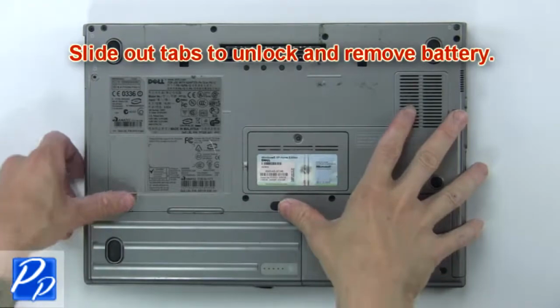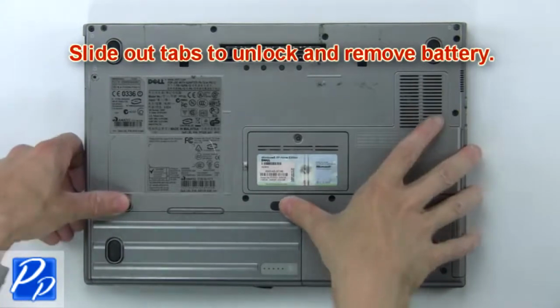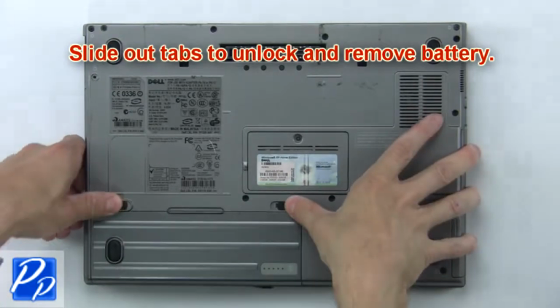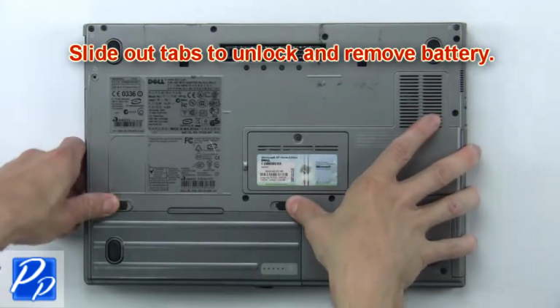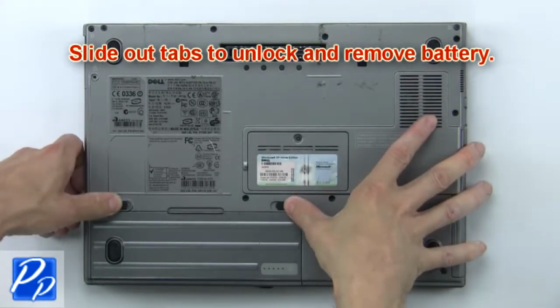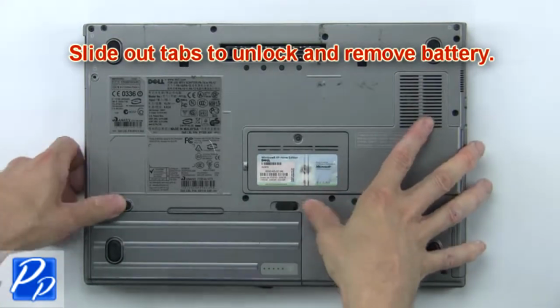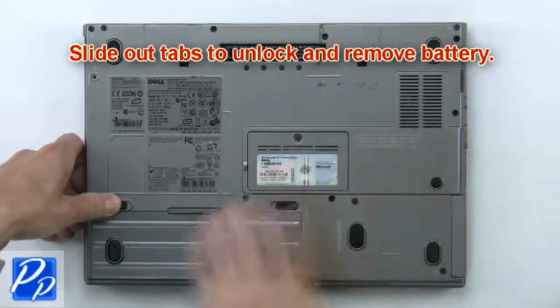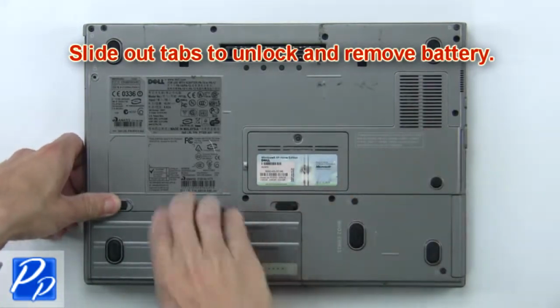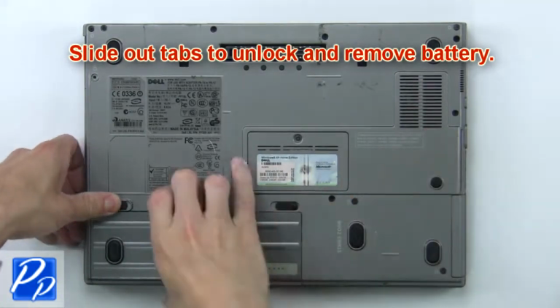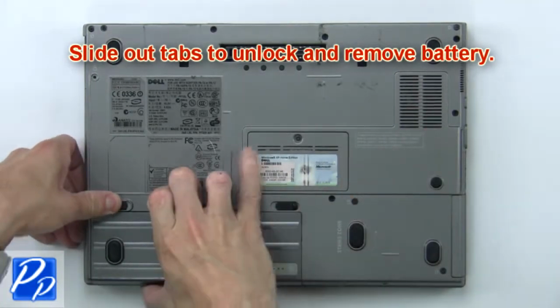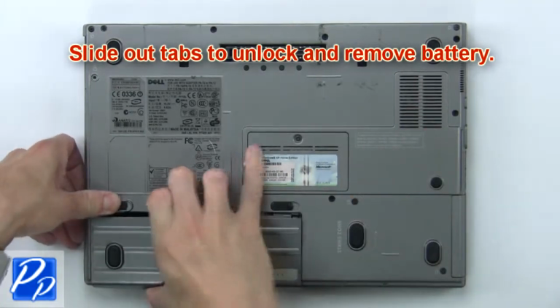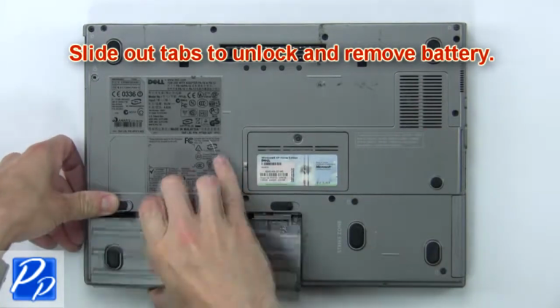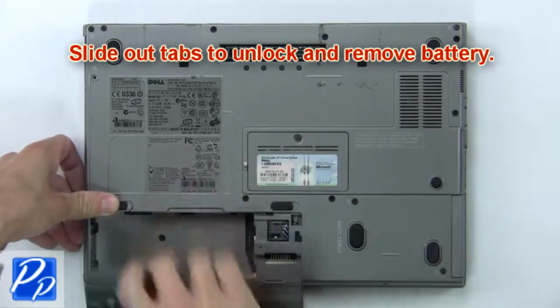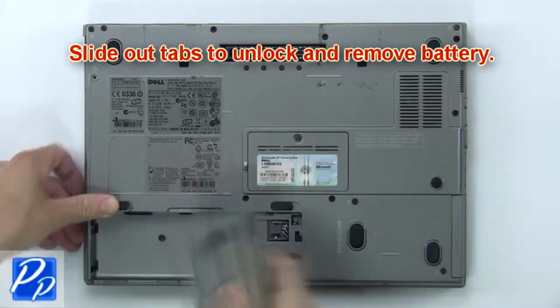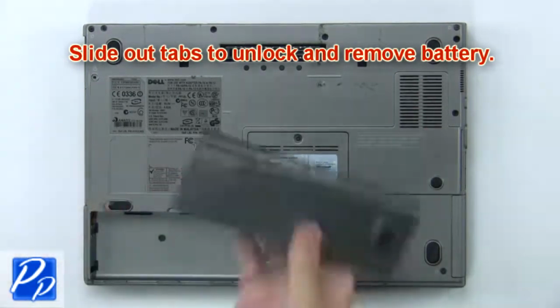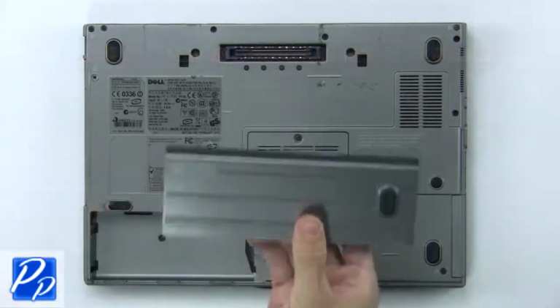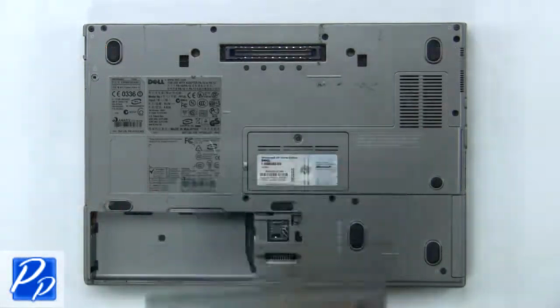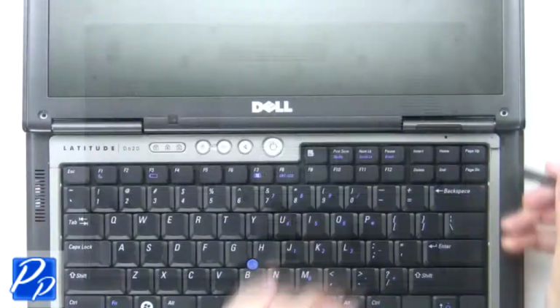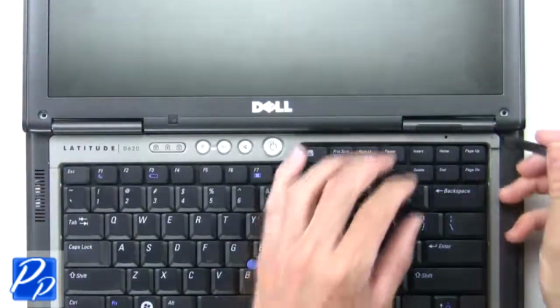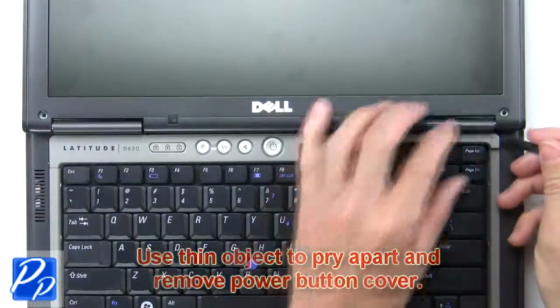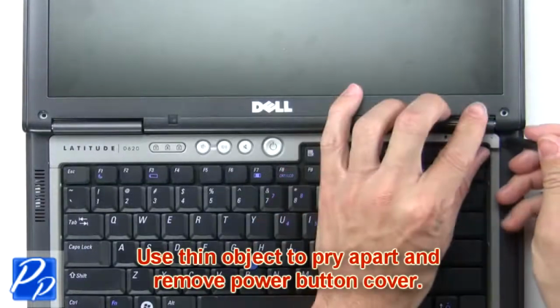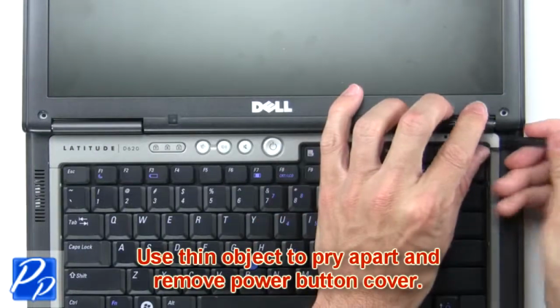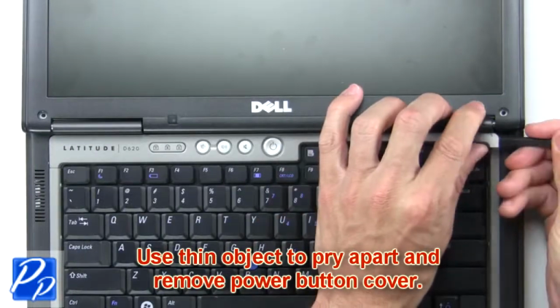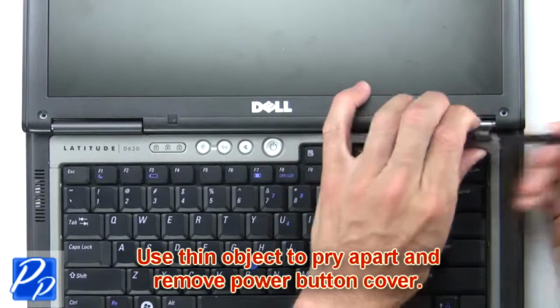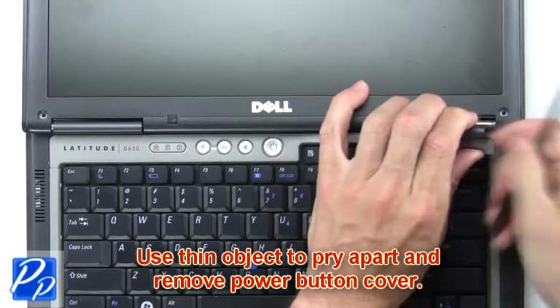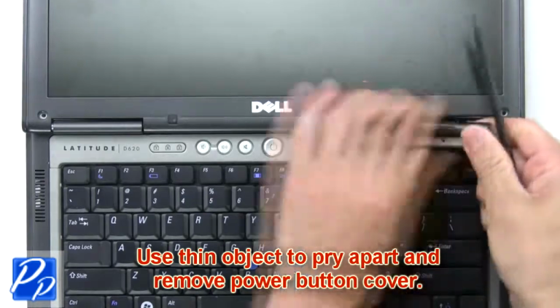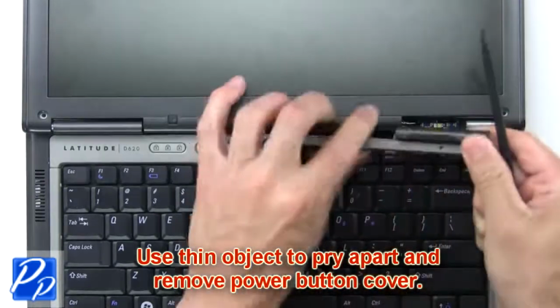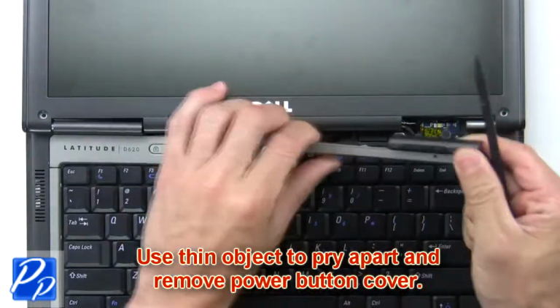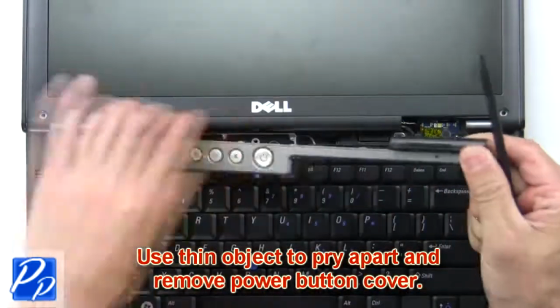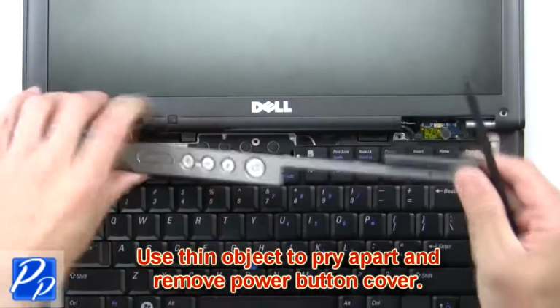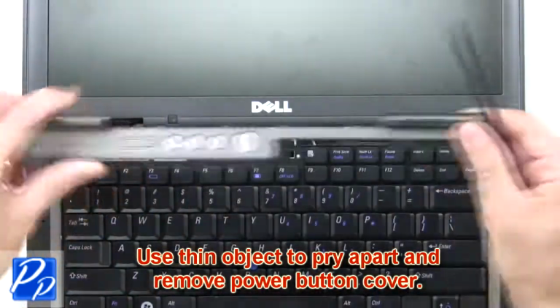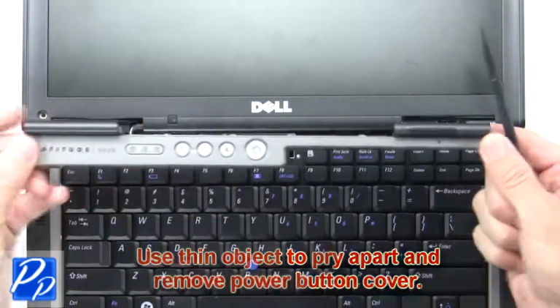First, slide out tabs to unlock and remove the battery. Now use a thin object to pry apart and remove the power button cover.